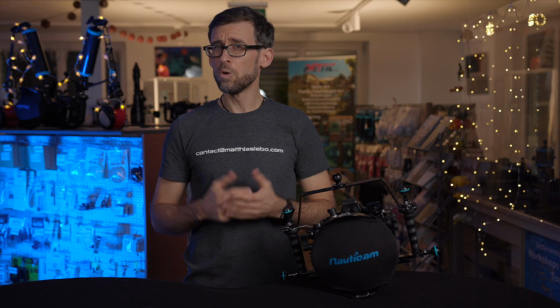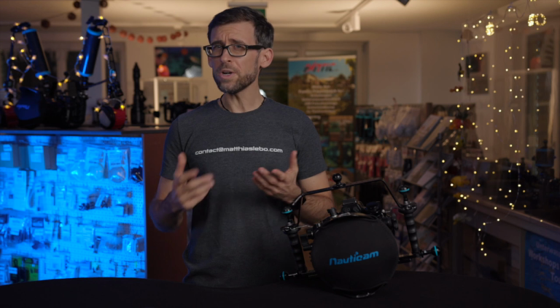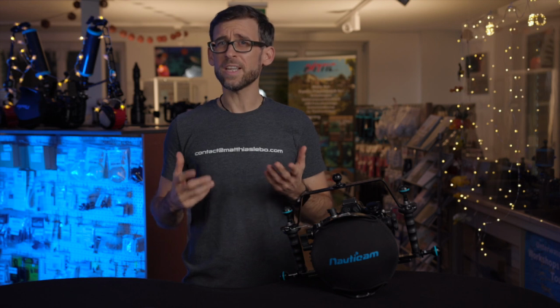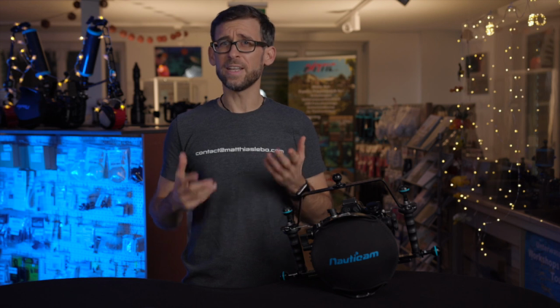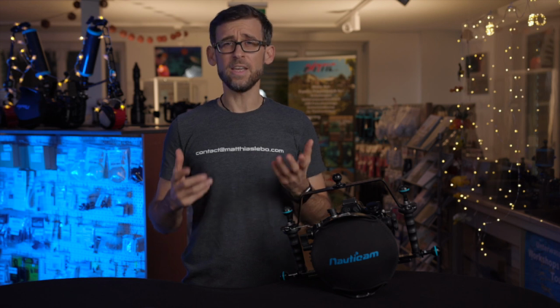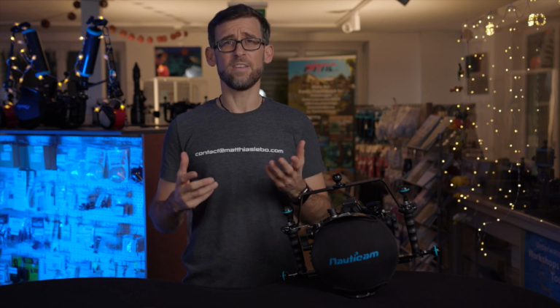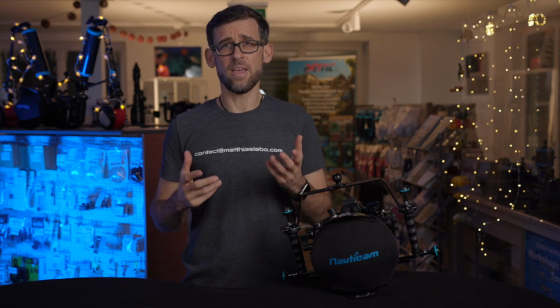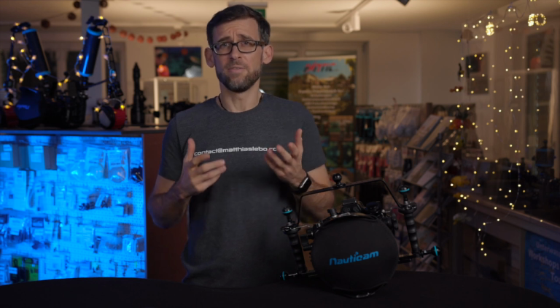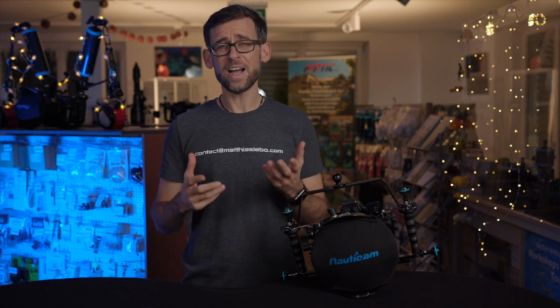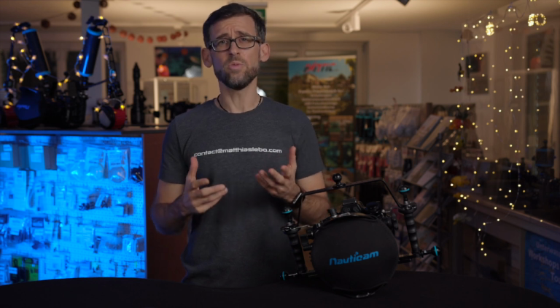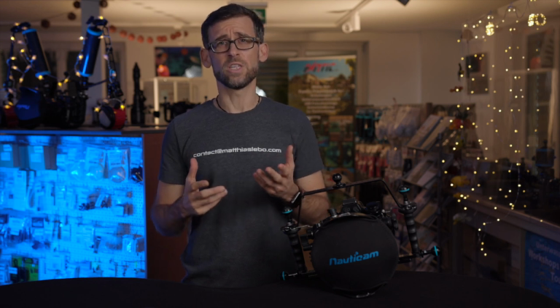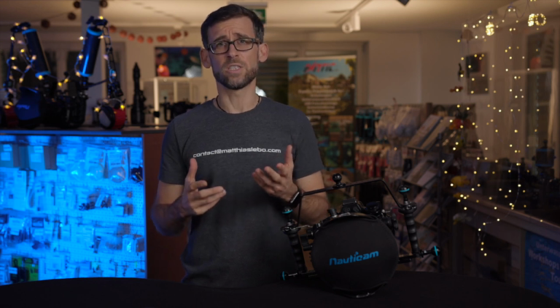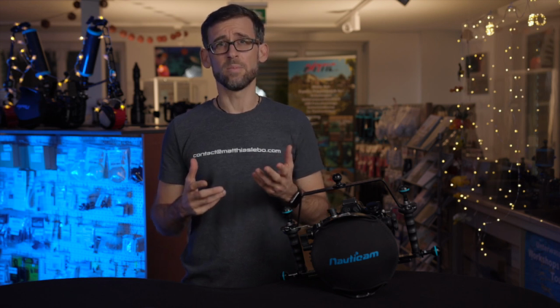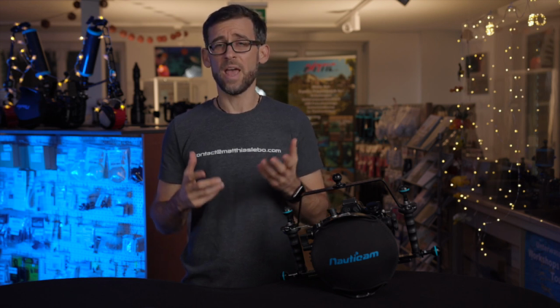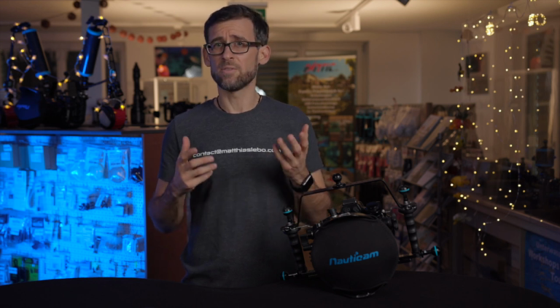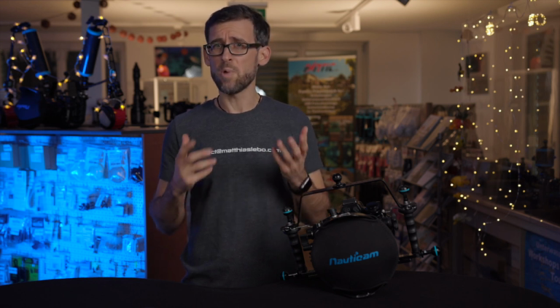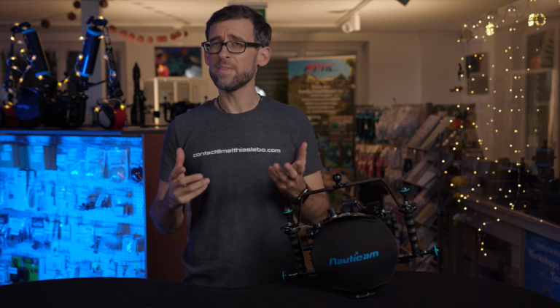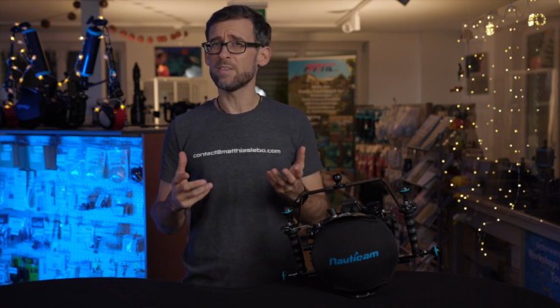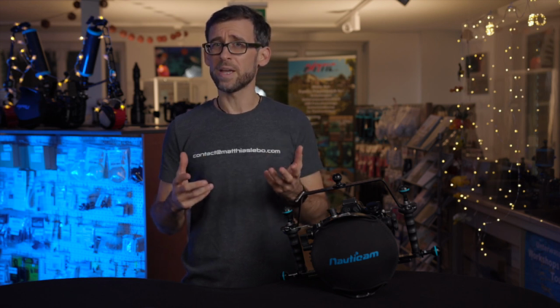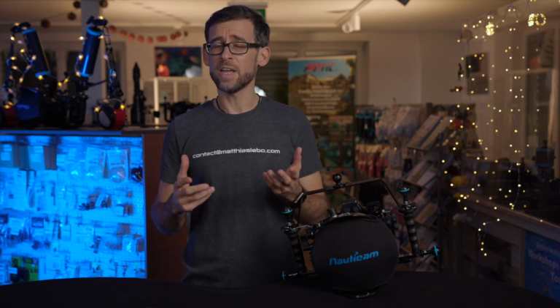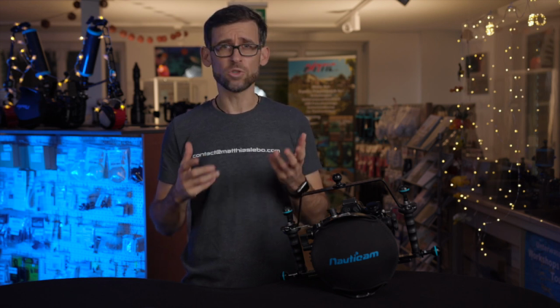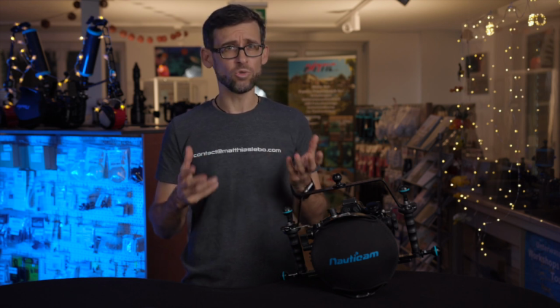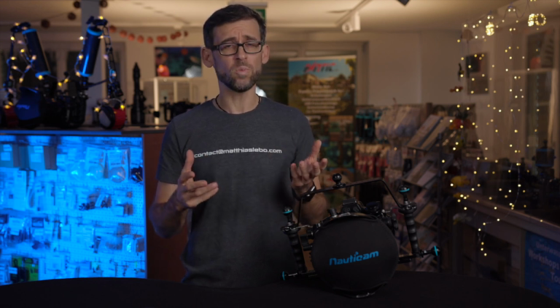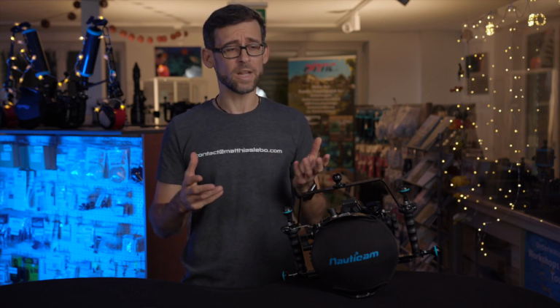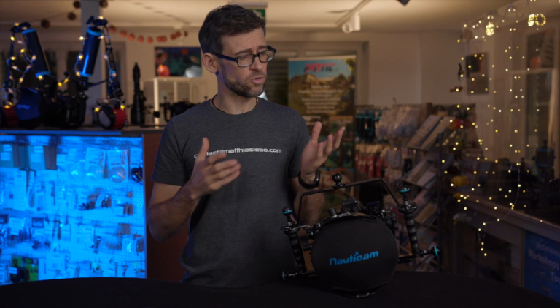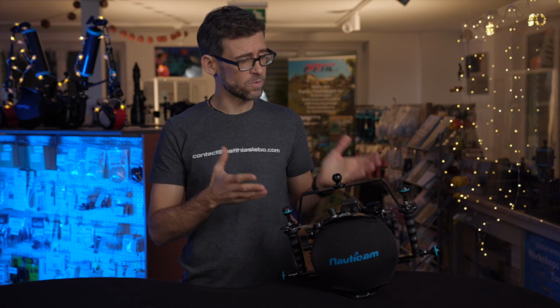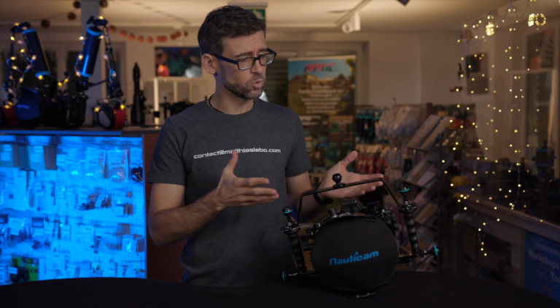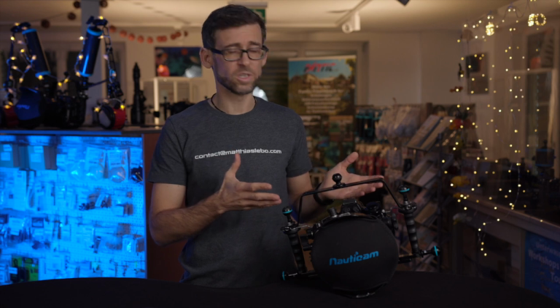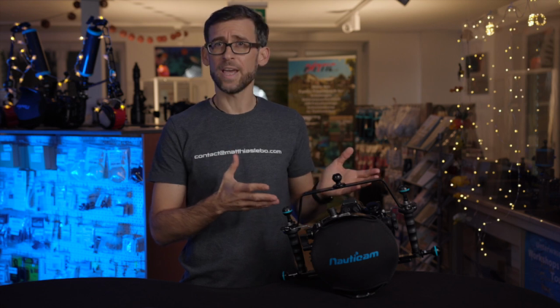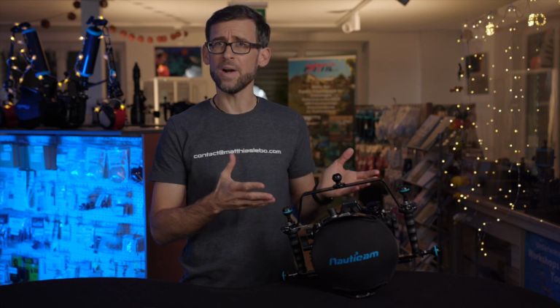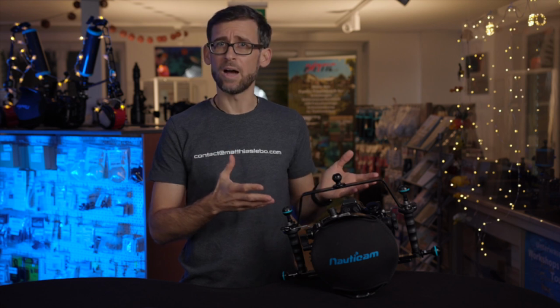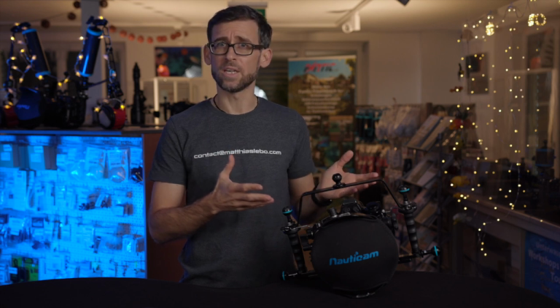What exactly is a vacuum system and when does it make sense to use one in your underwater camera housing?